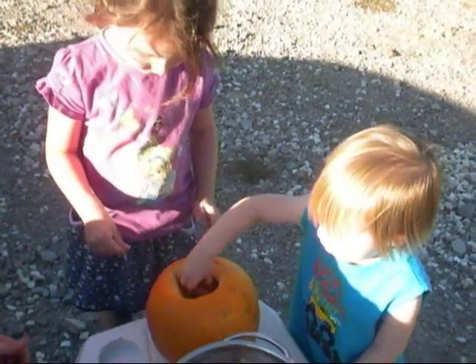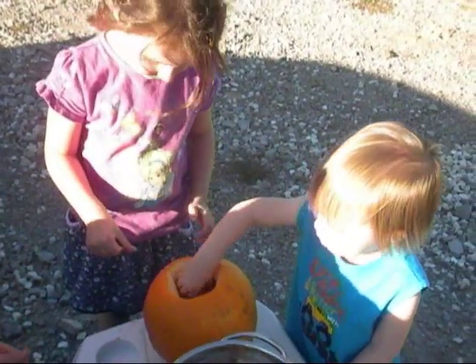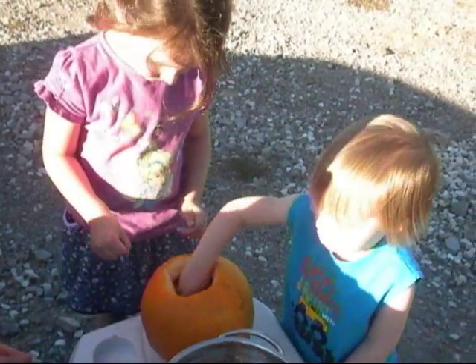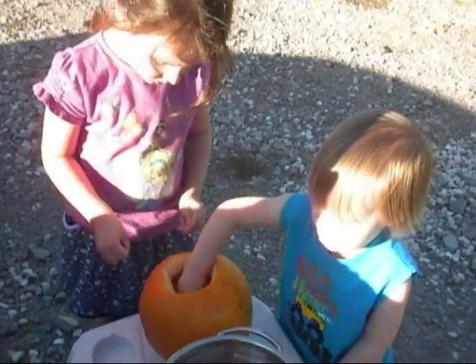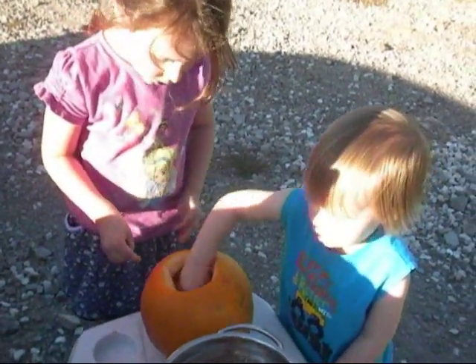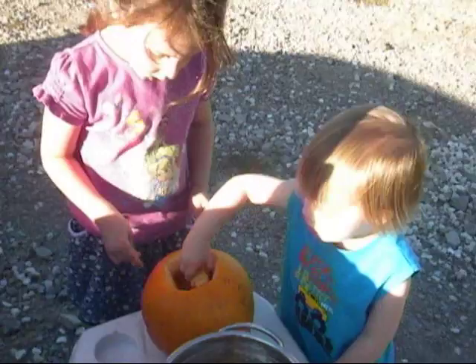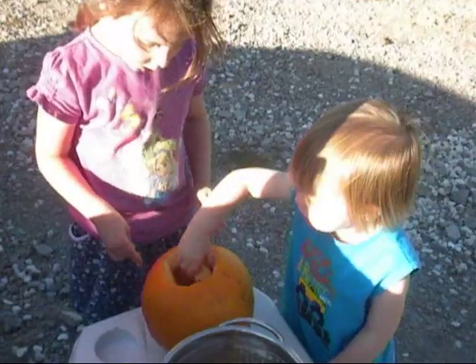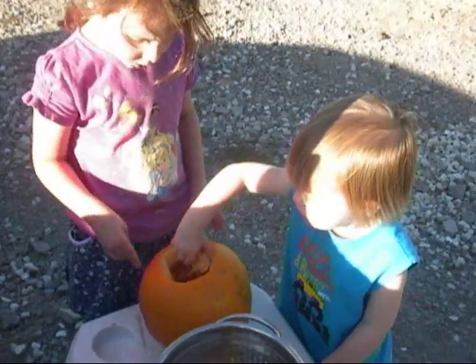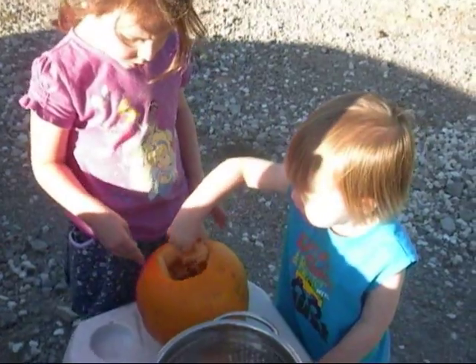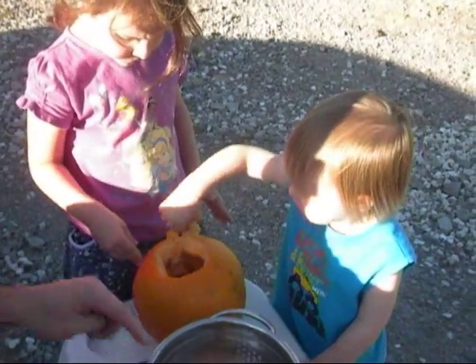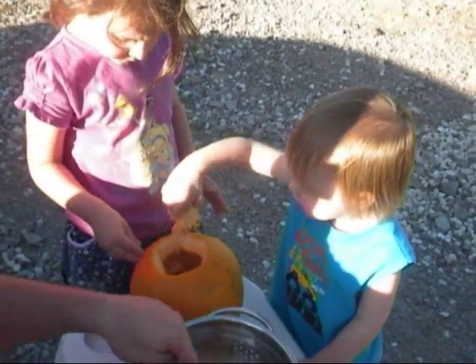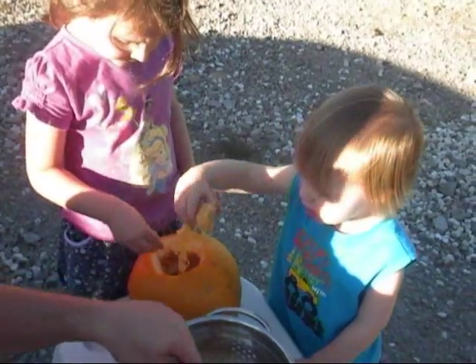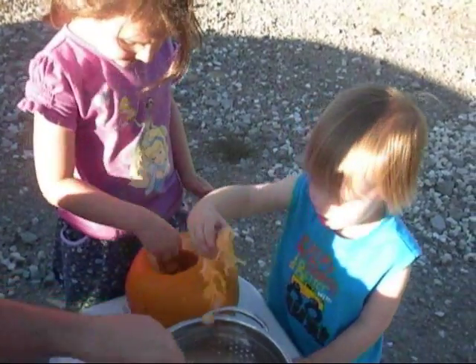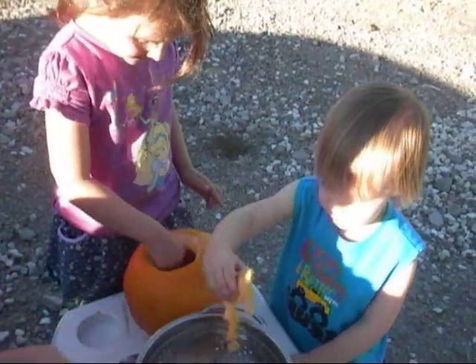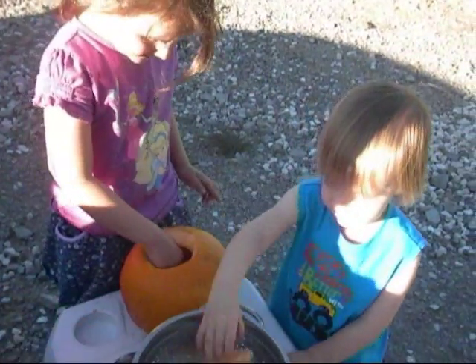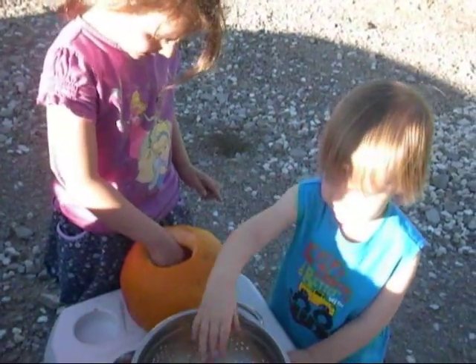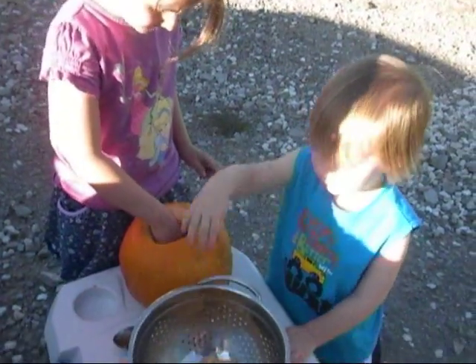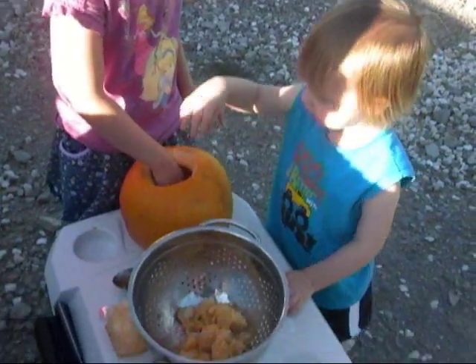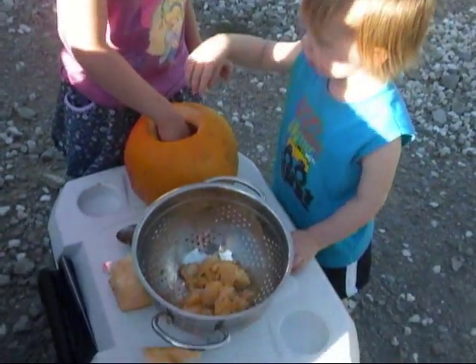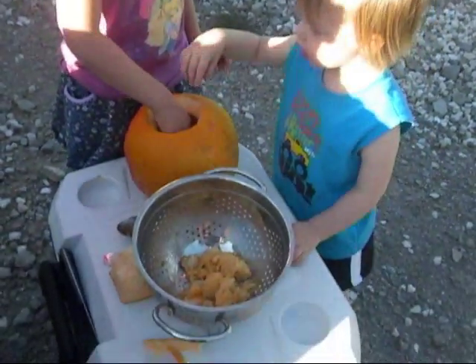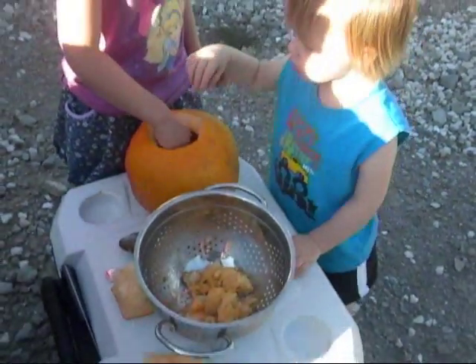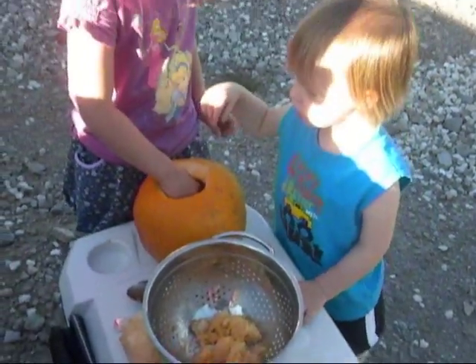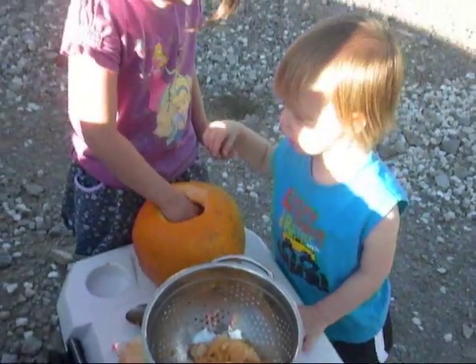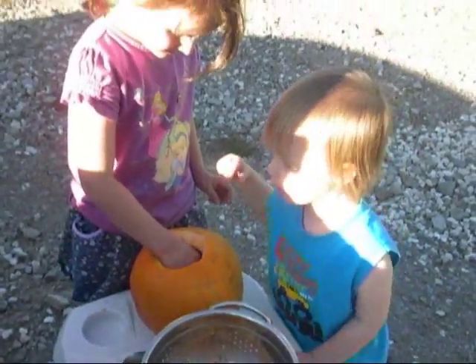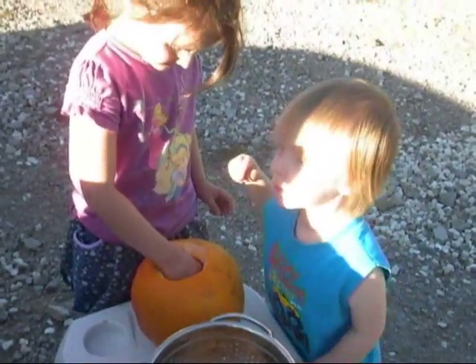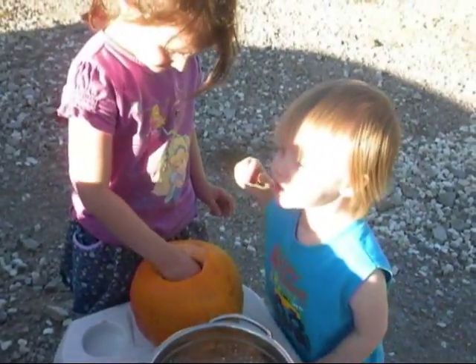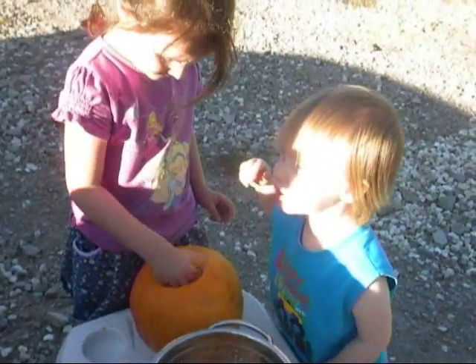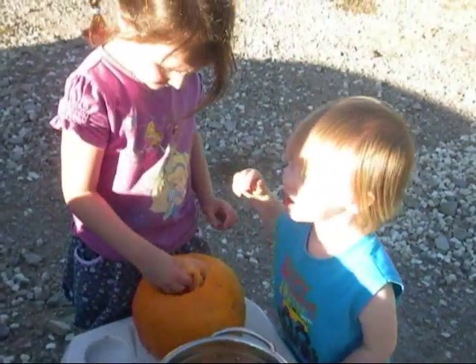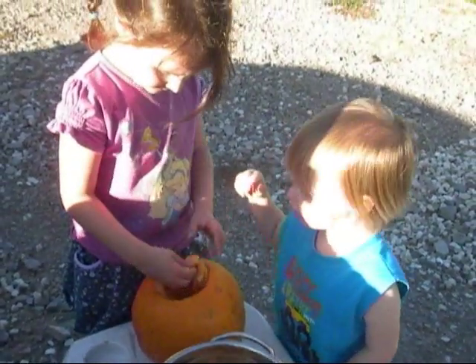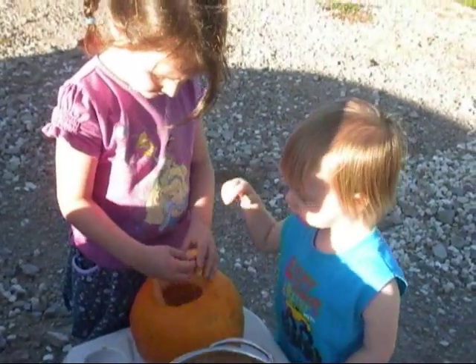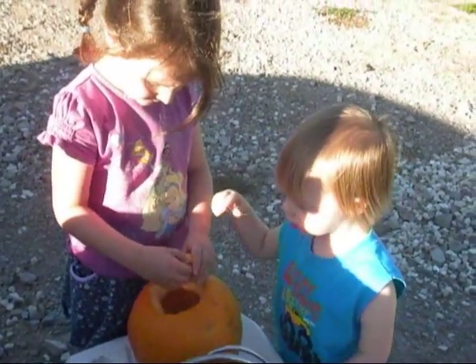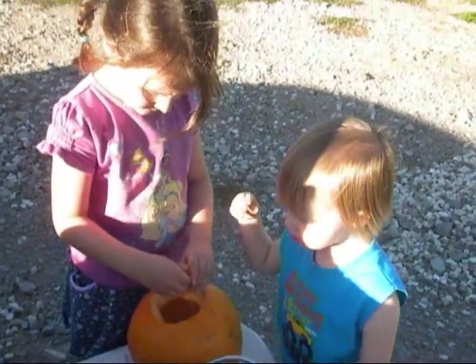Good job, Brendan. Good work. Put it in there. Good work. Keep going.